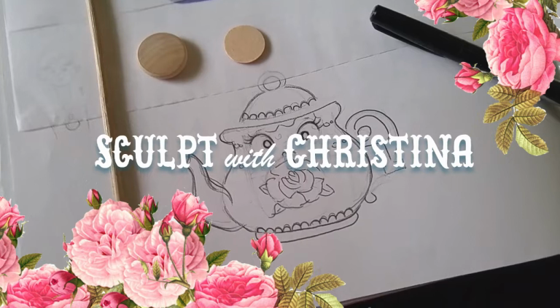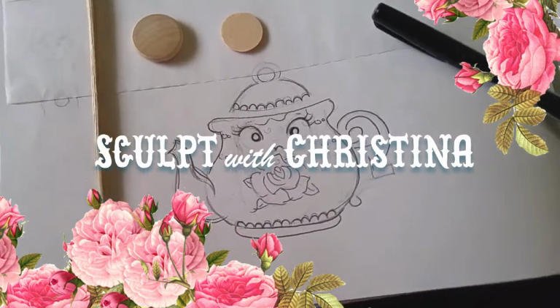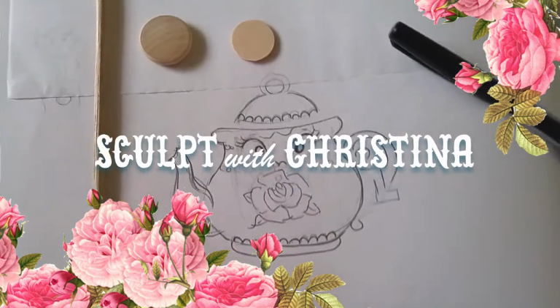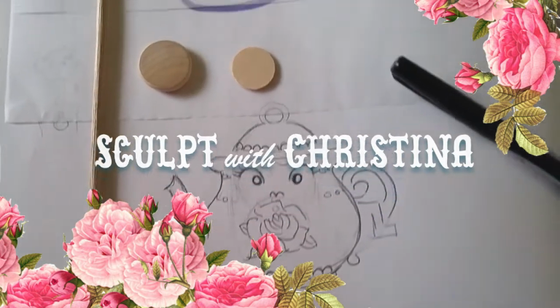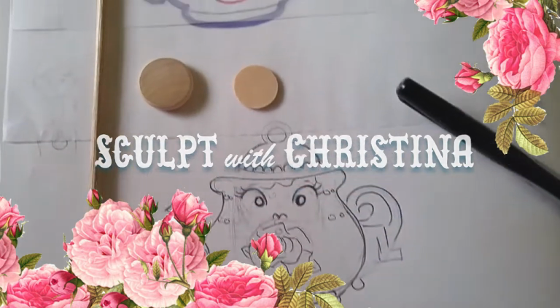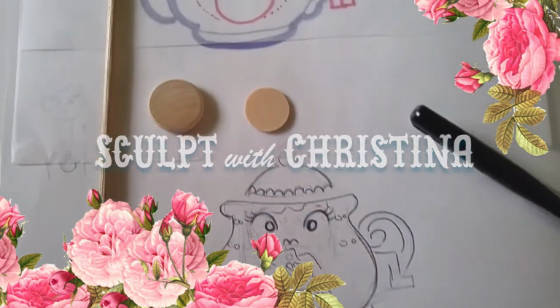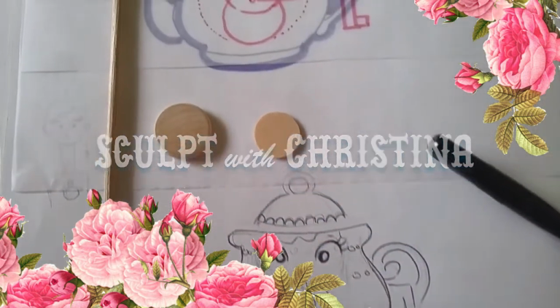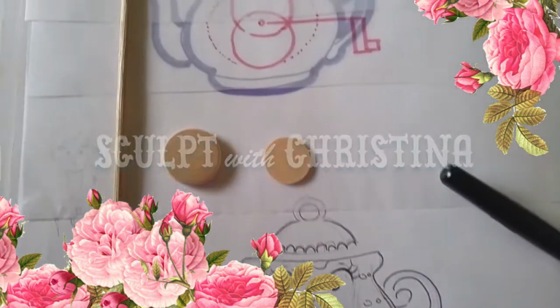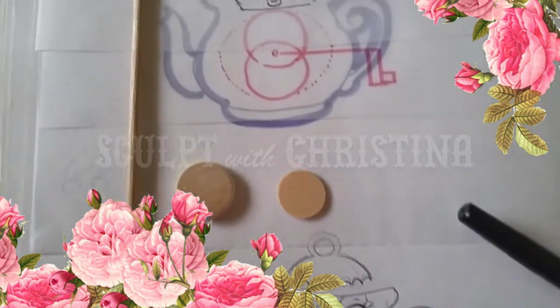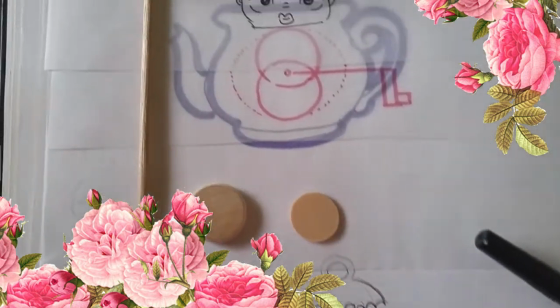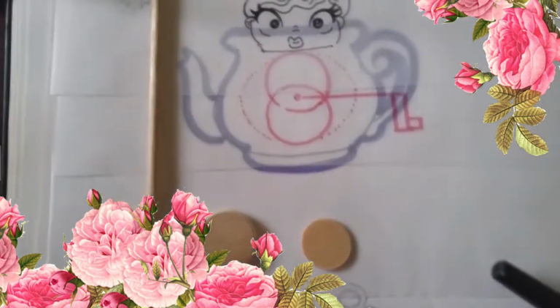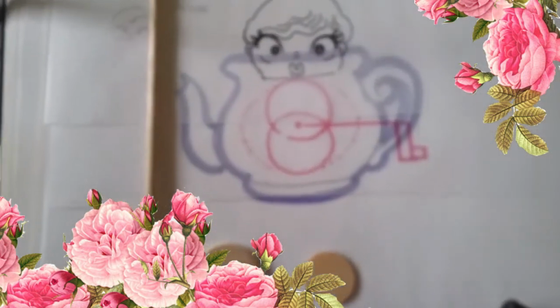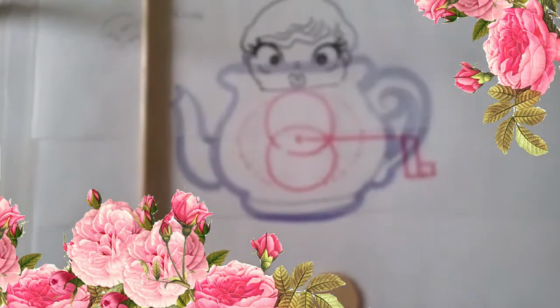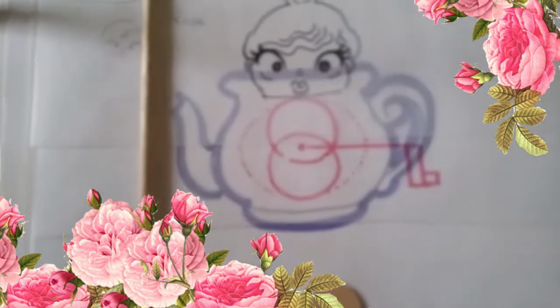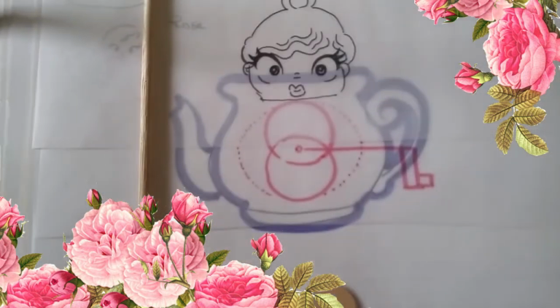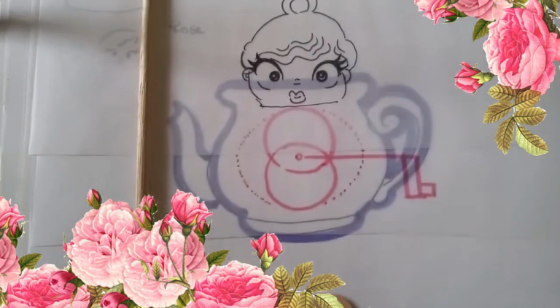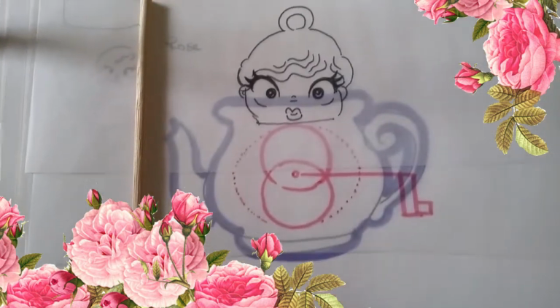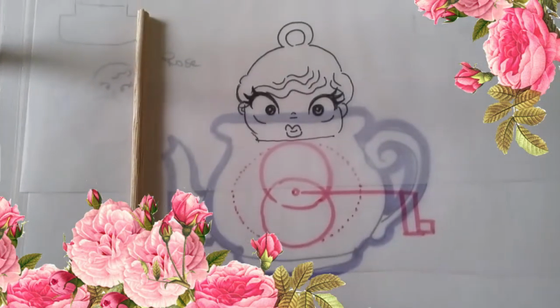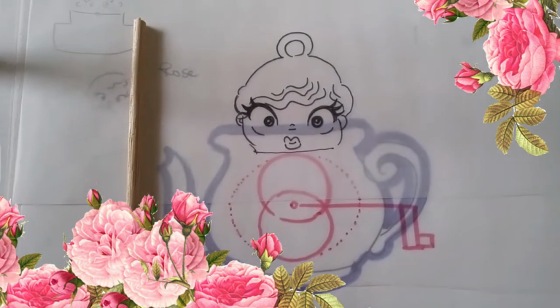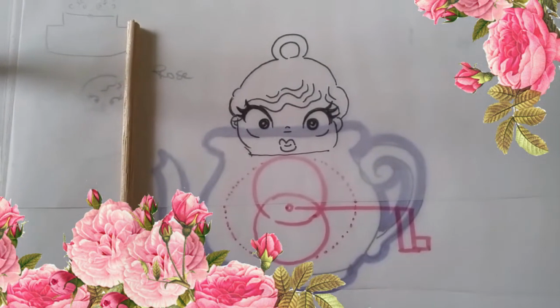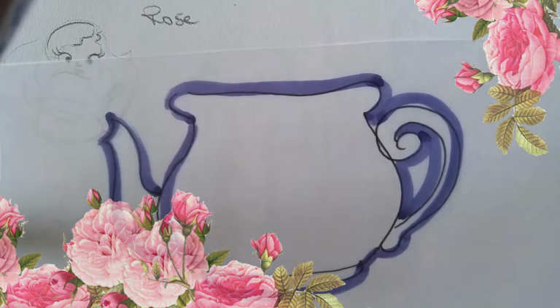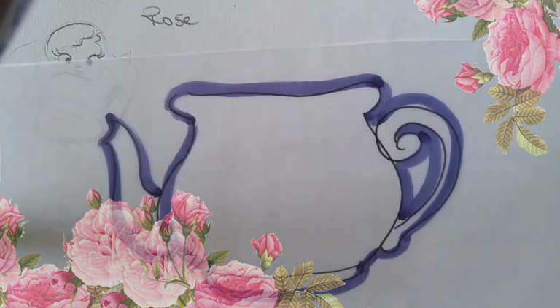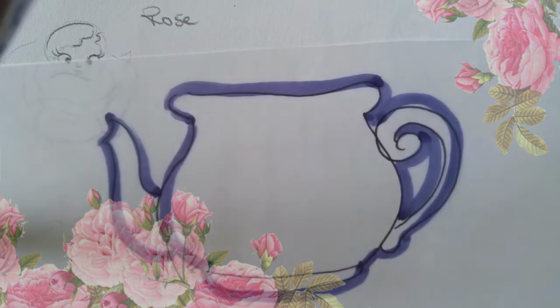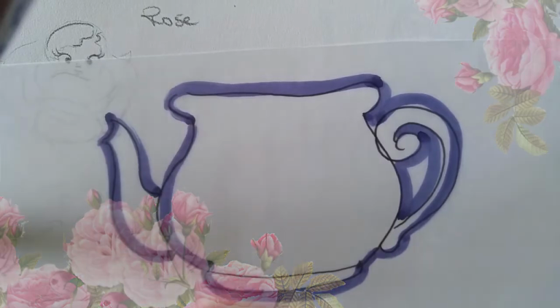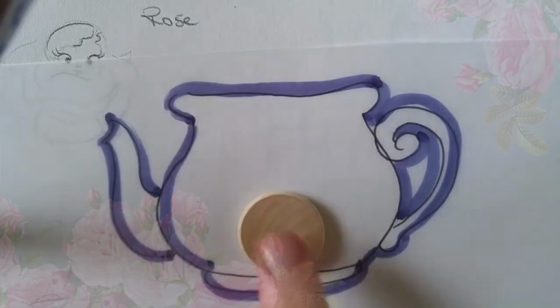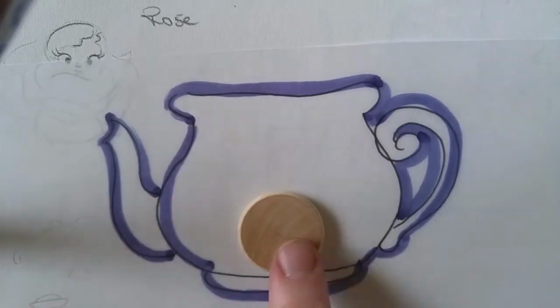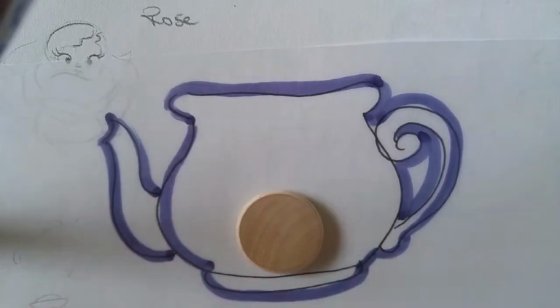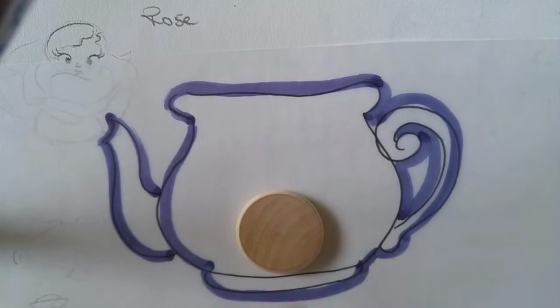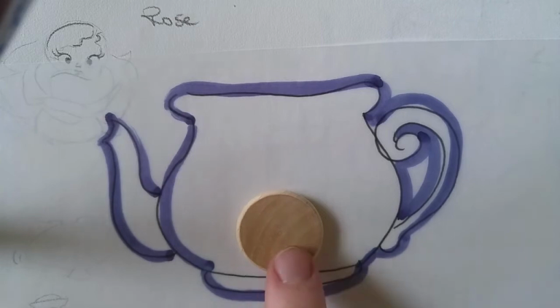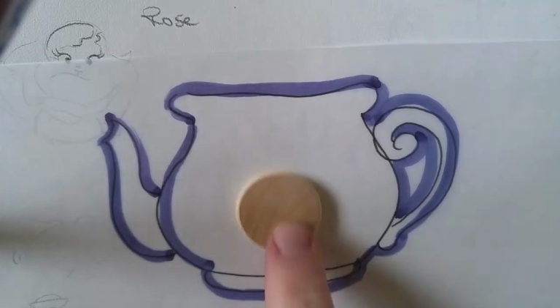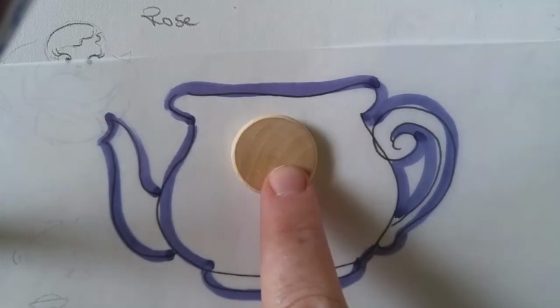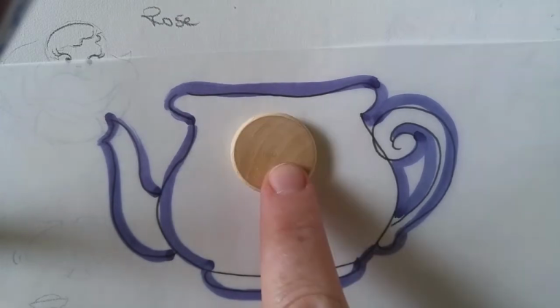Hey everyone! I found some old footage of how I planned out my teapot automata.